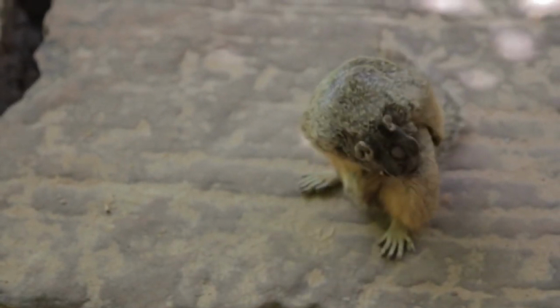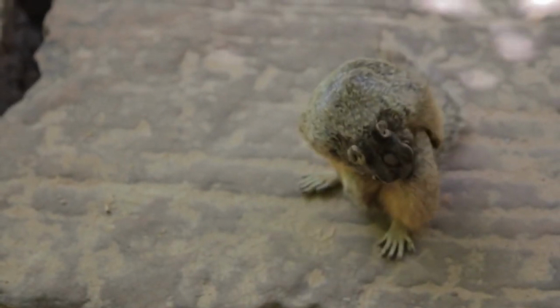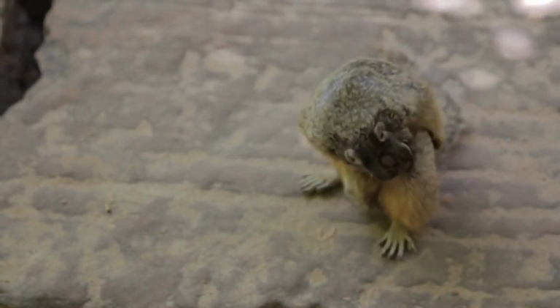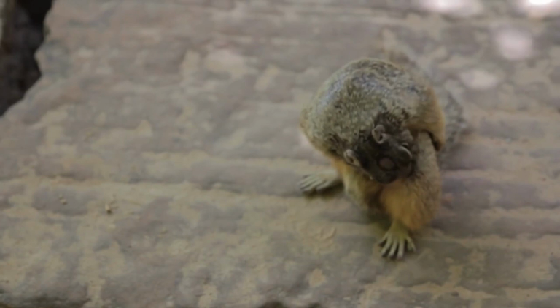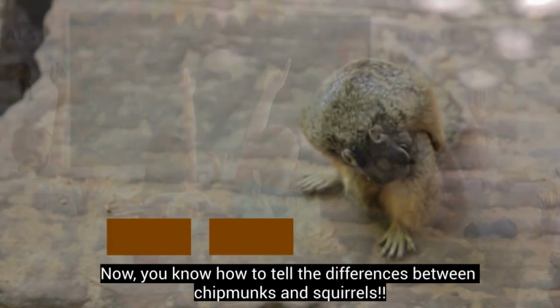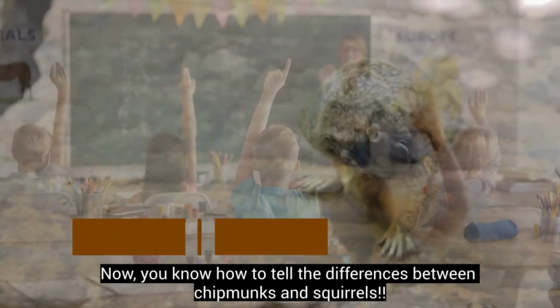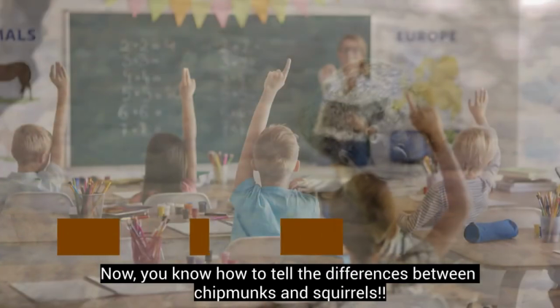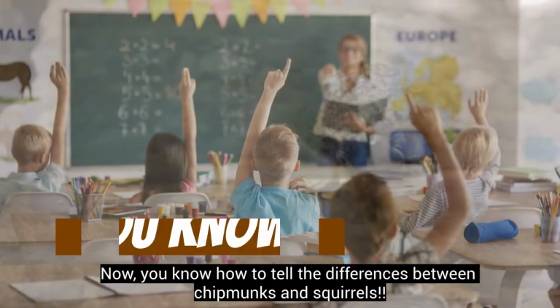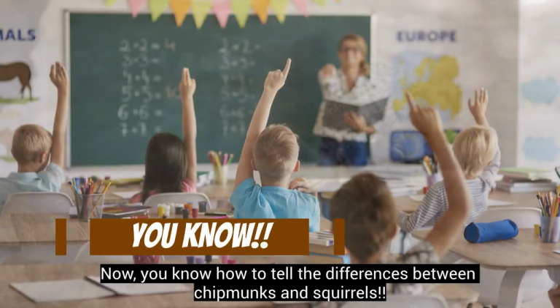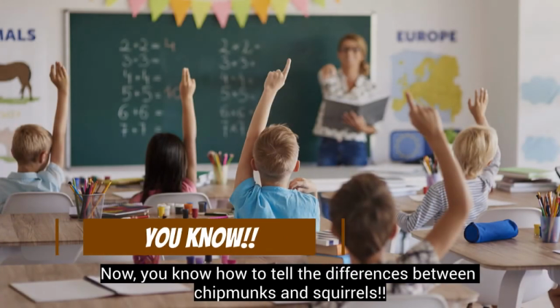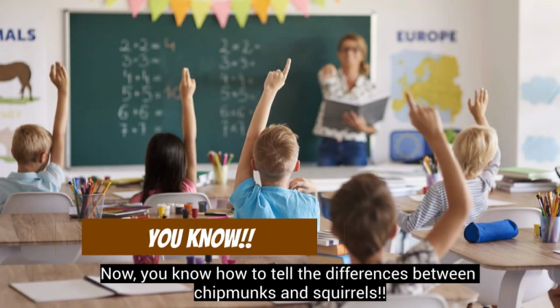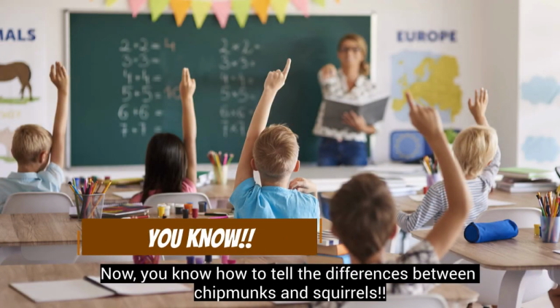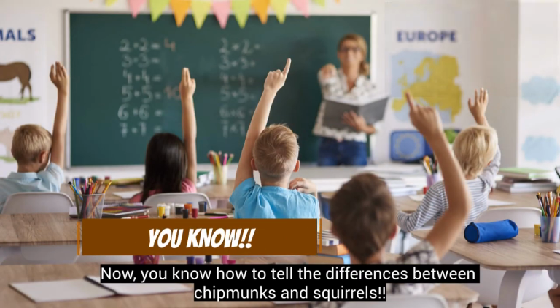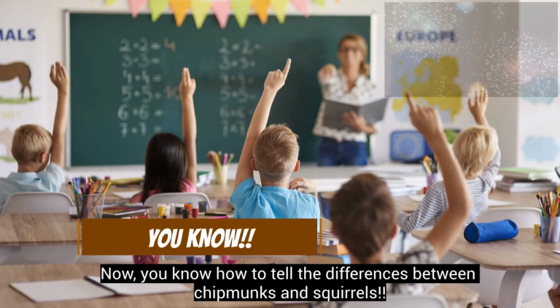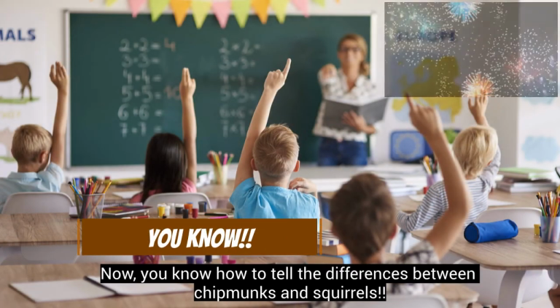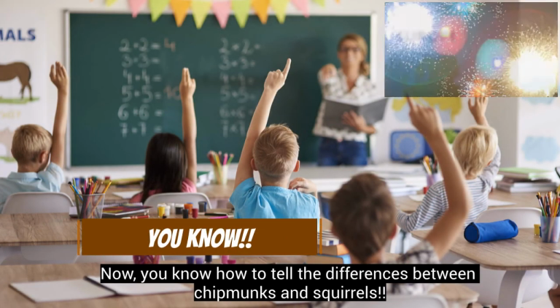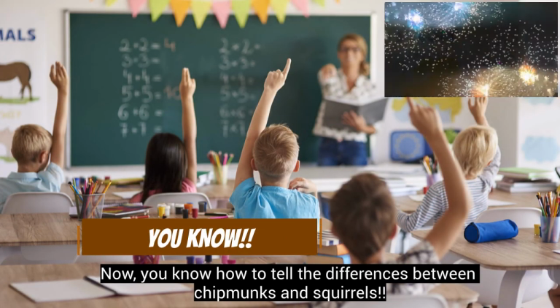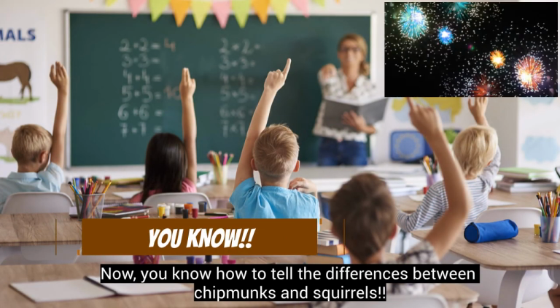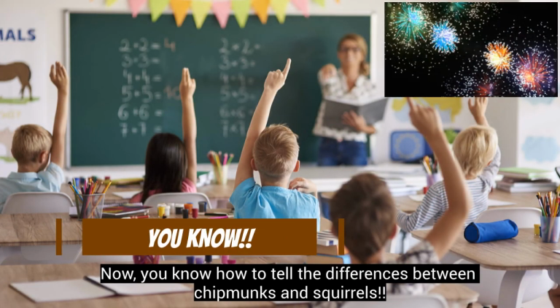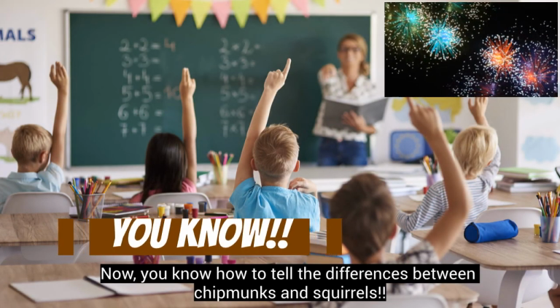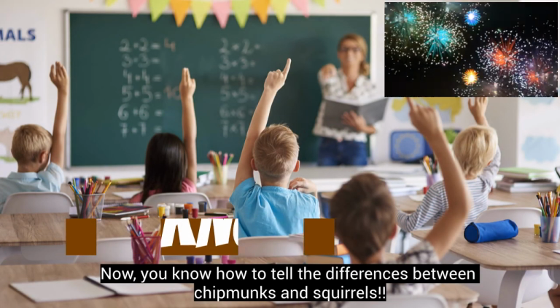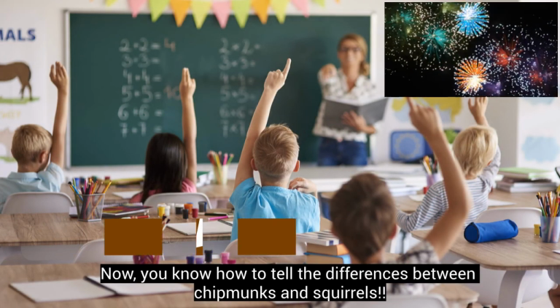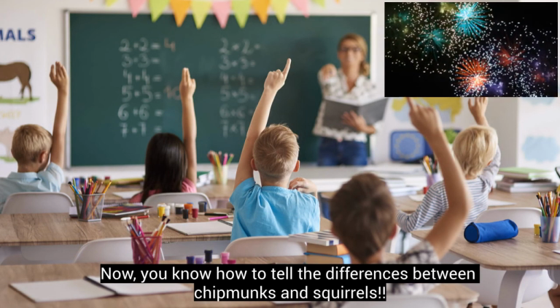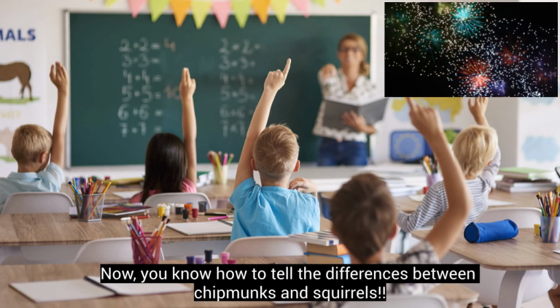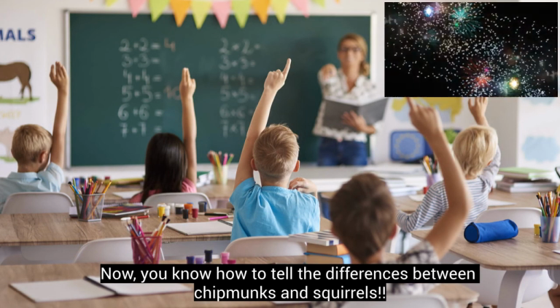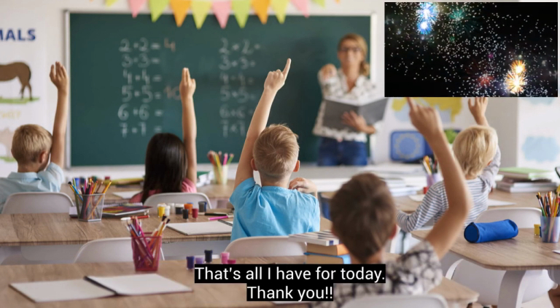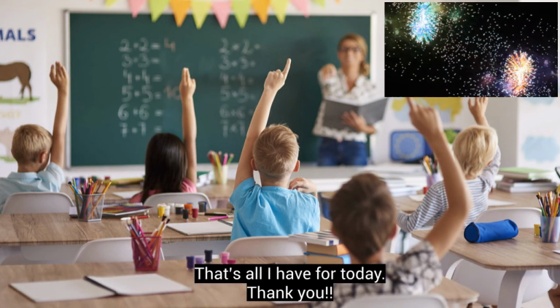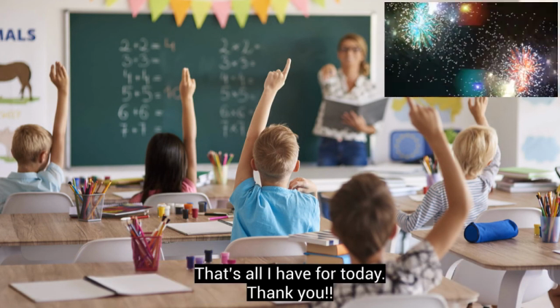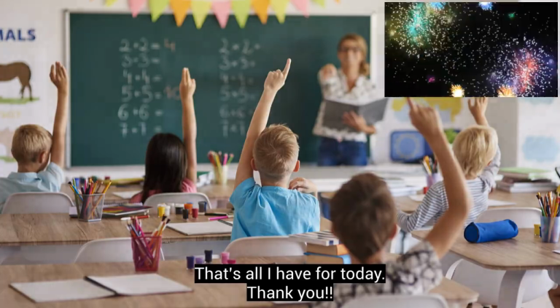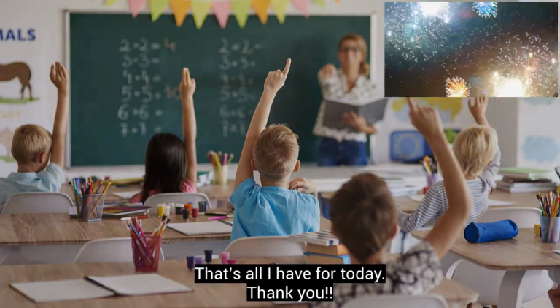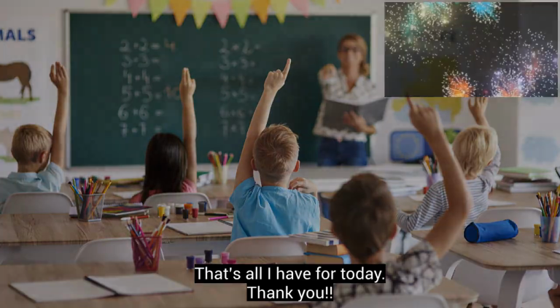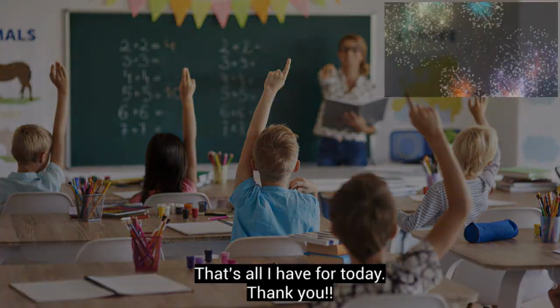Now you know how to tell the differences between chipmunks and squirrels. That's all for today!